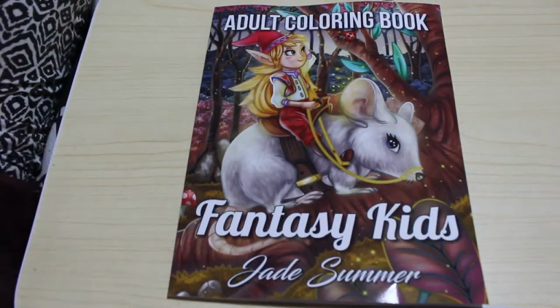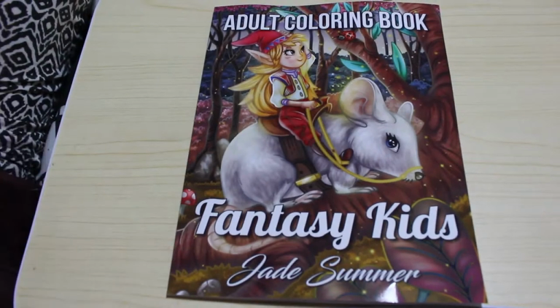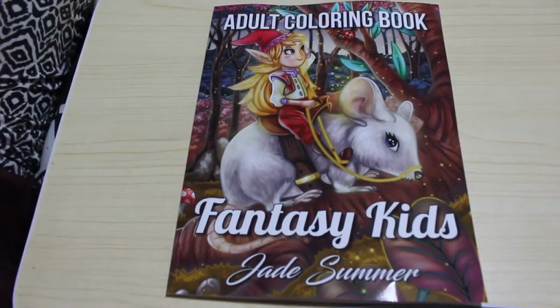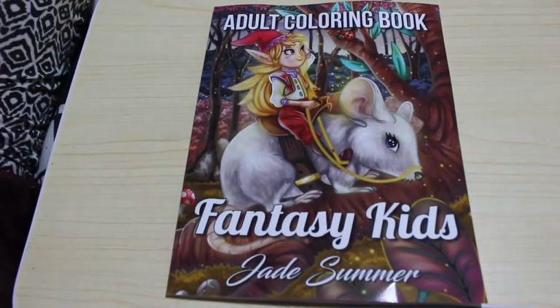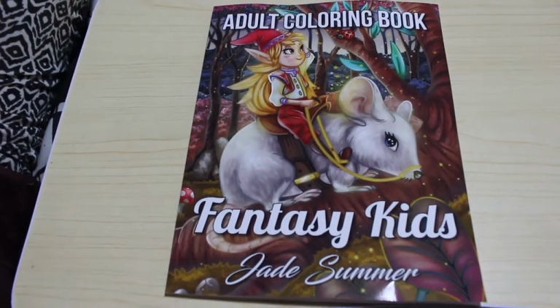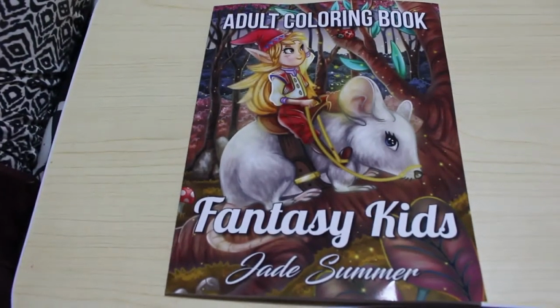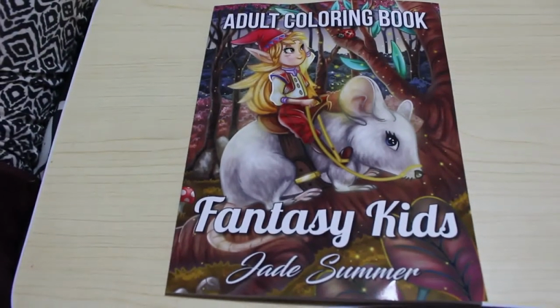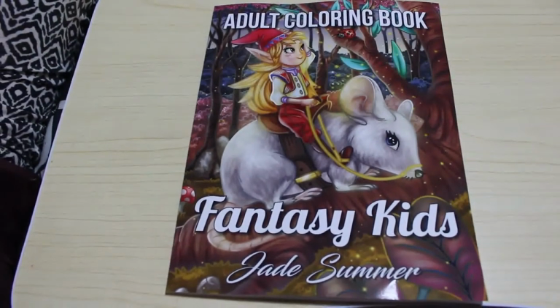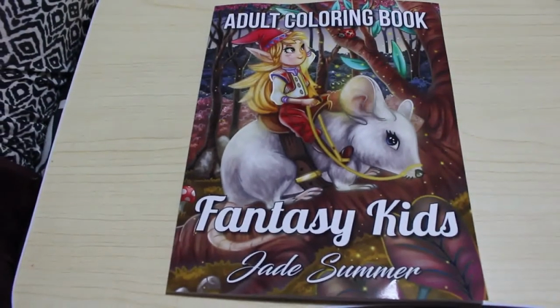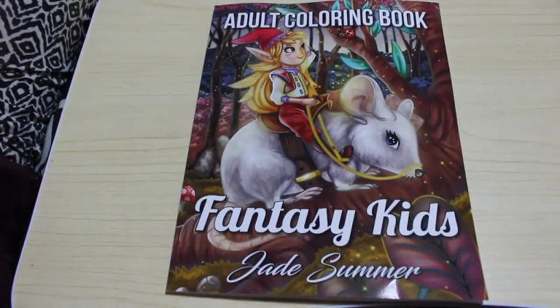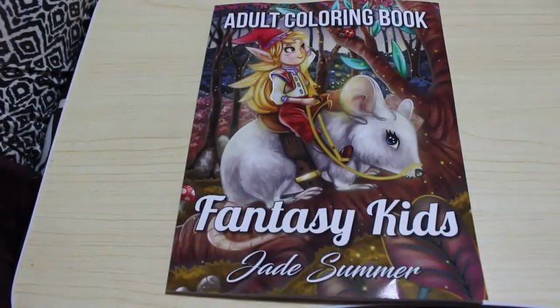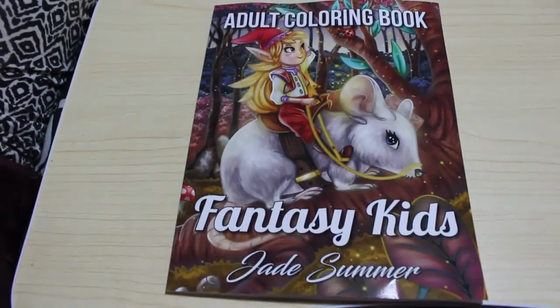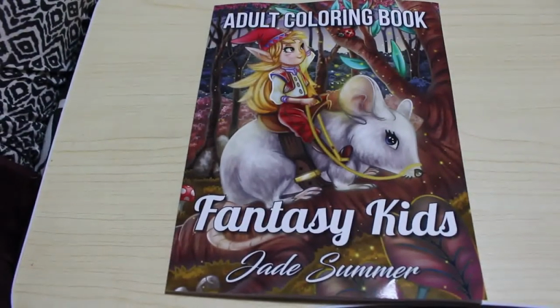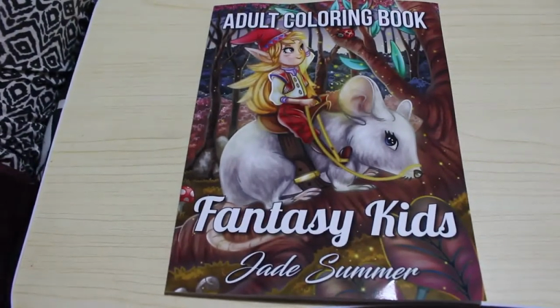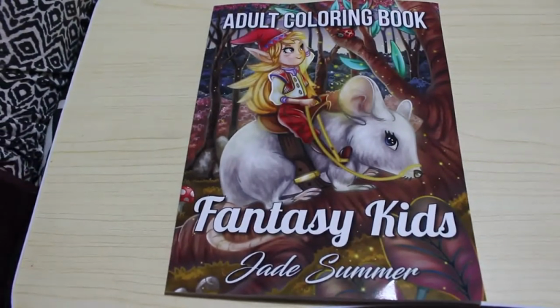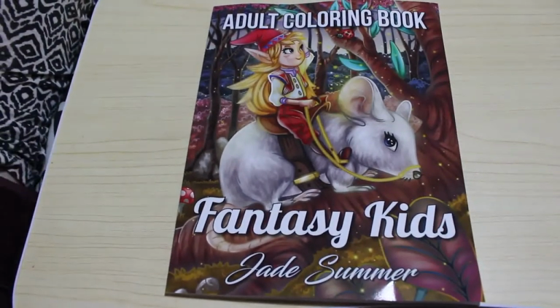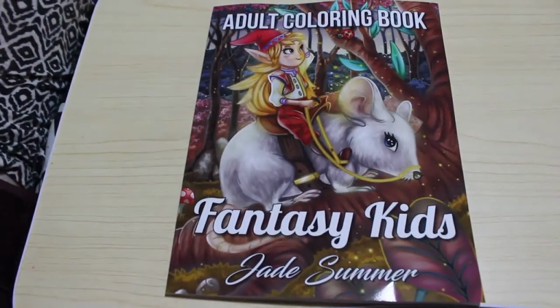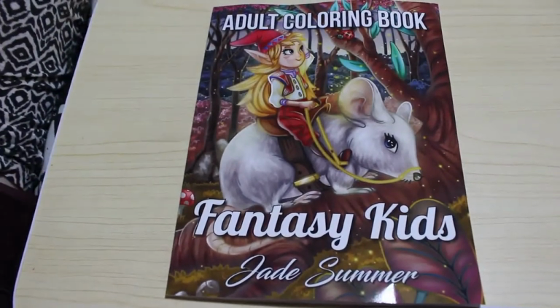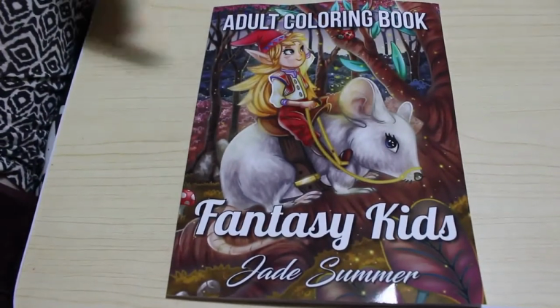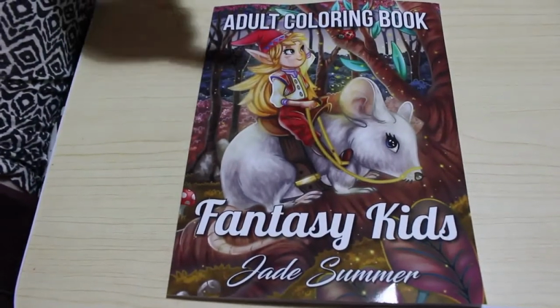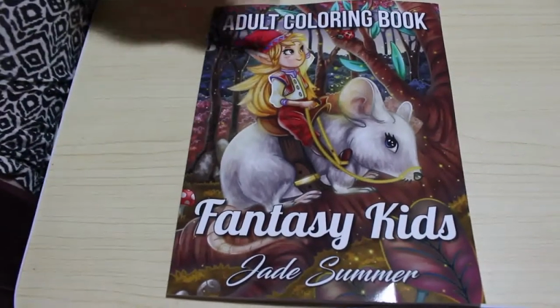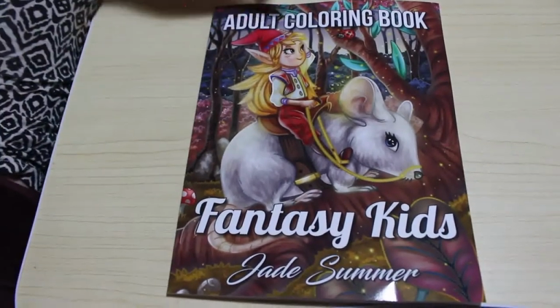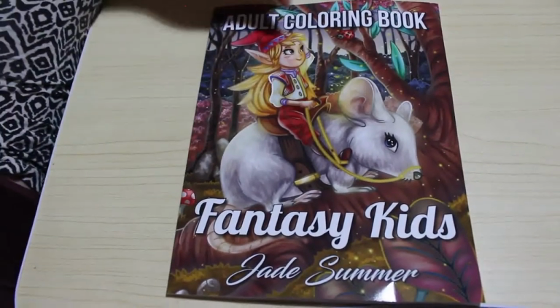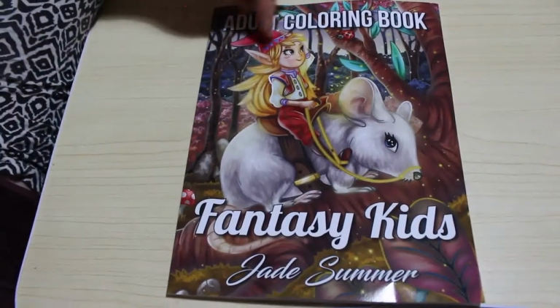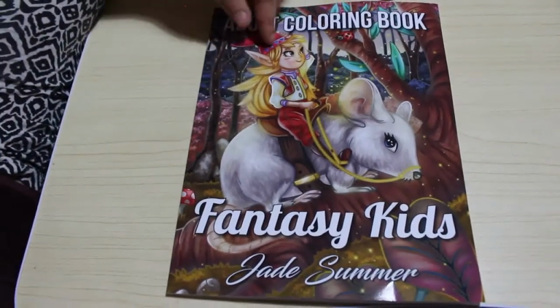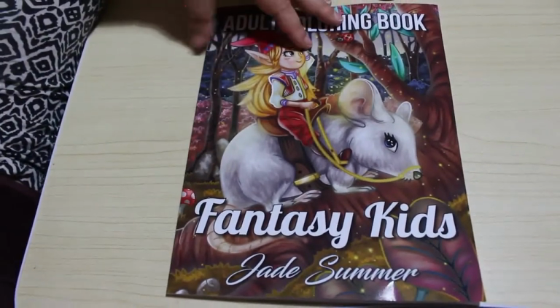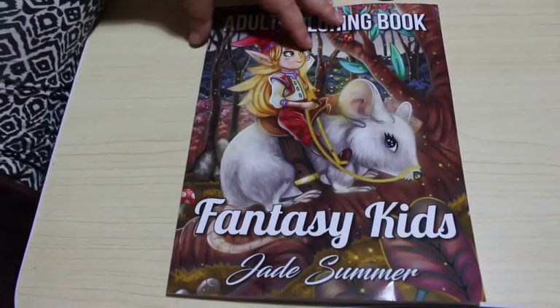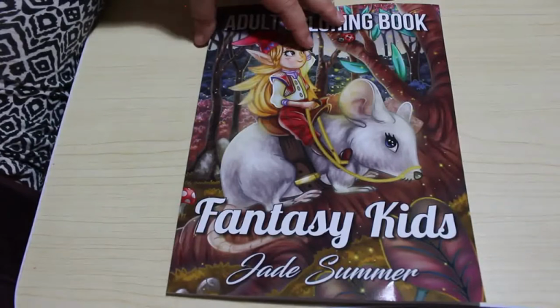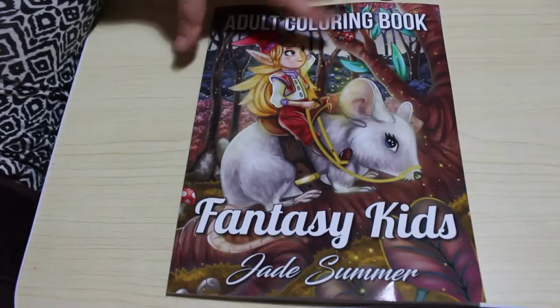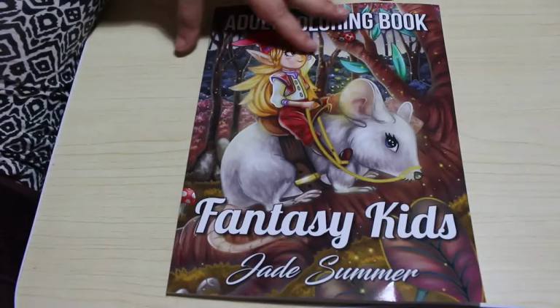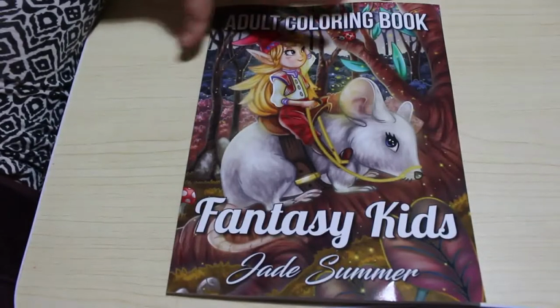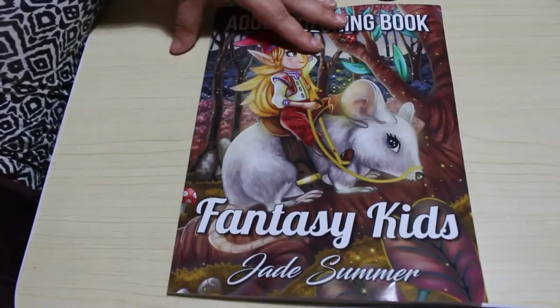Hi everyone, it's Andrea. Welcome back to Andrea's Attic. Today we're going to do a flip through of Jade Summer's Fantasy Kids colouring book.